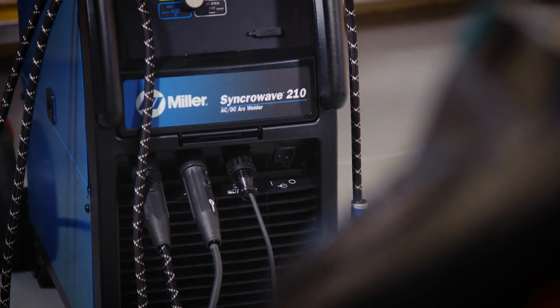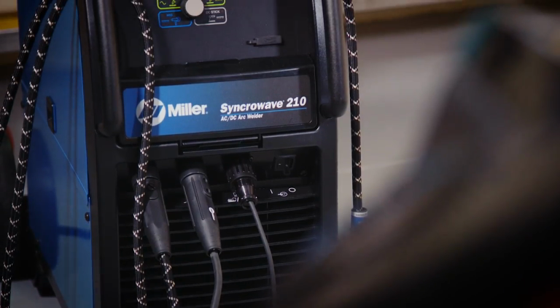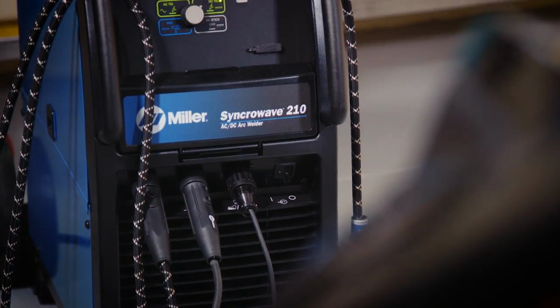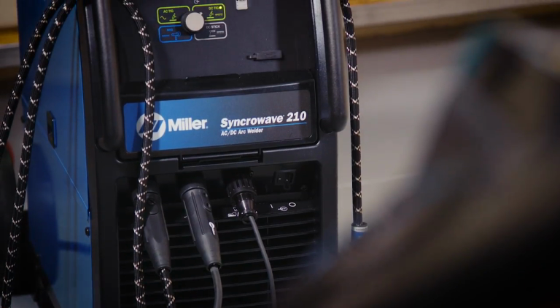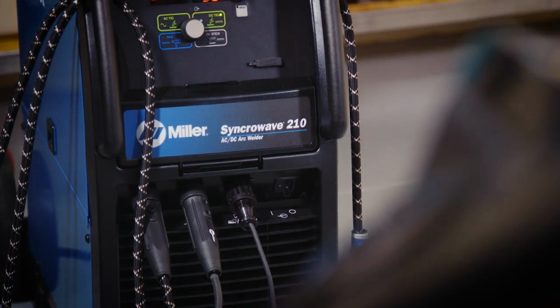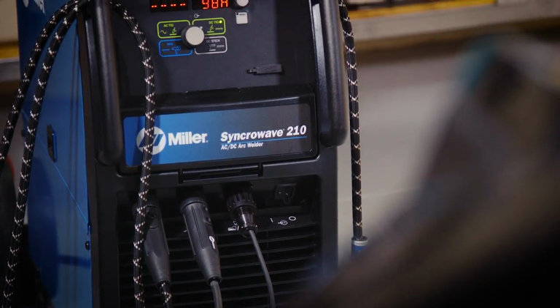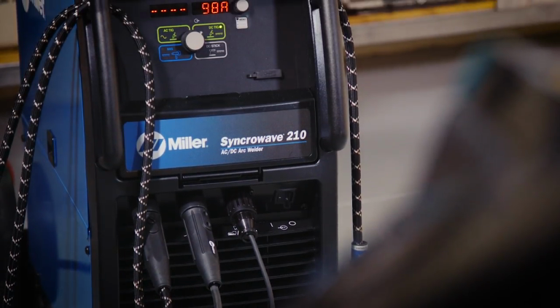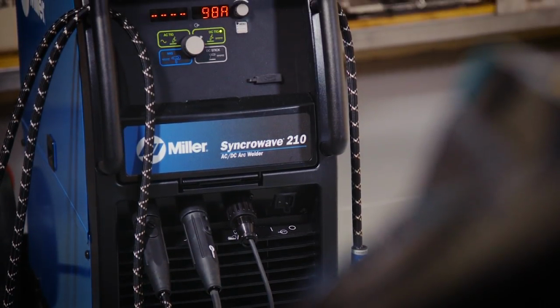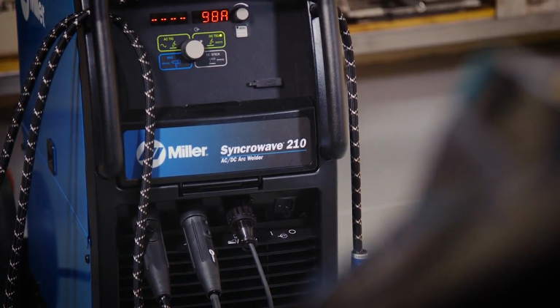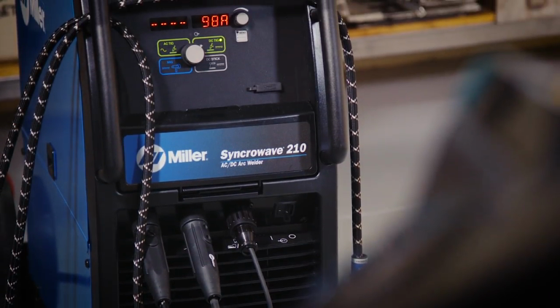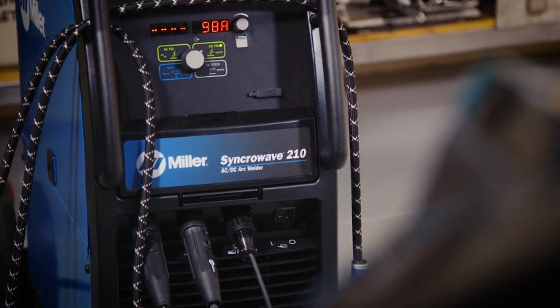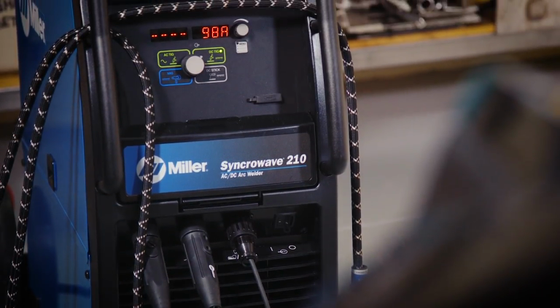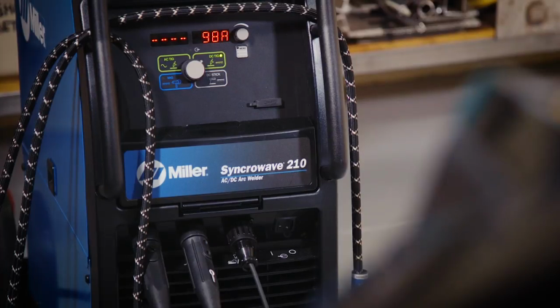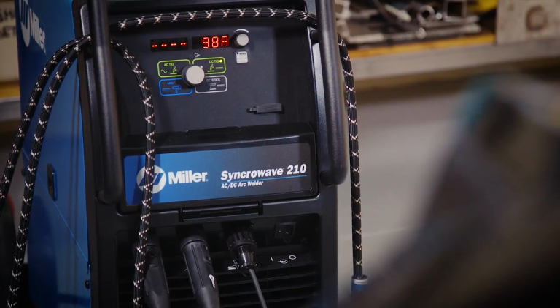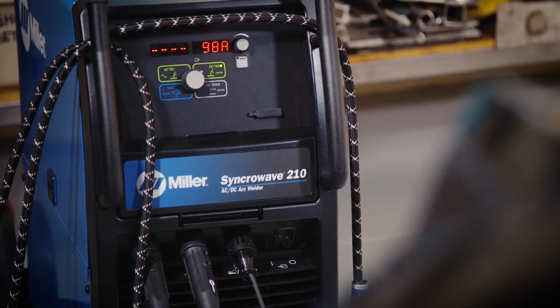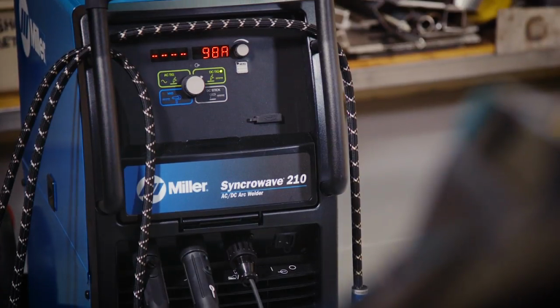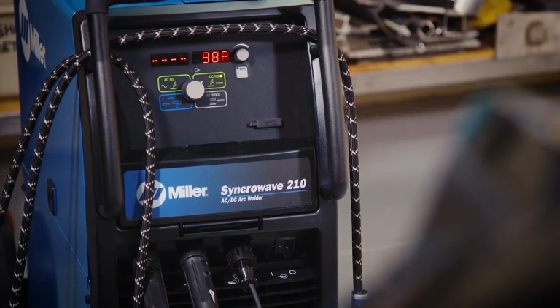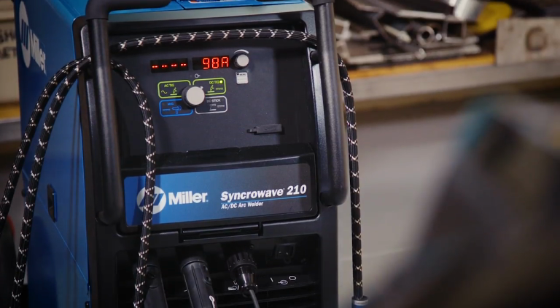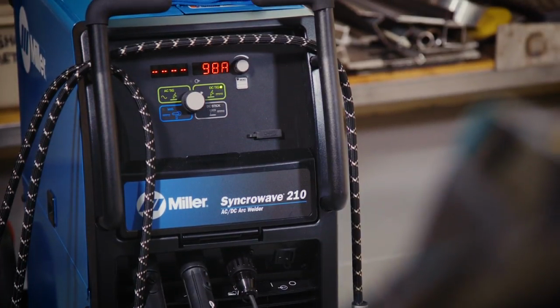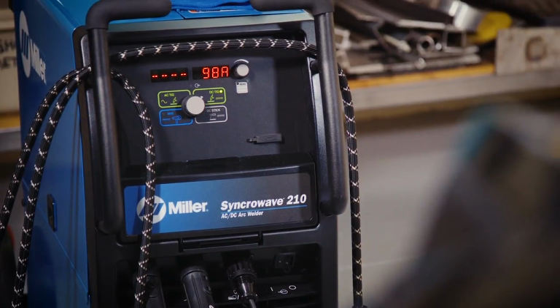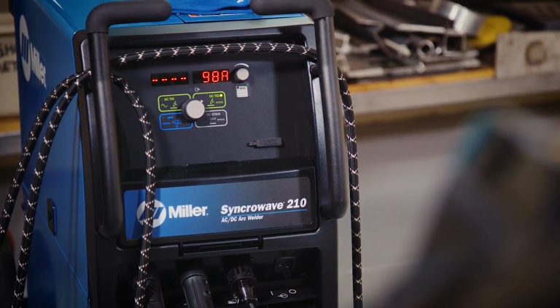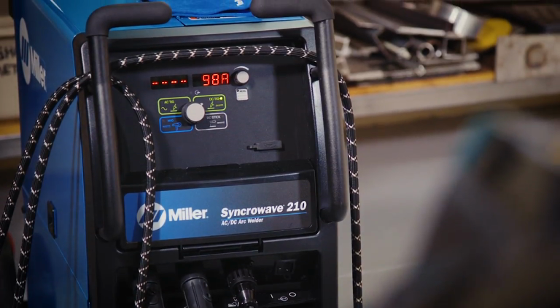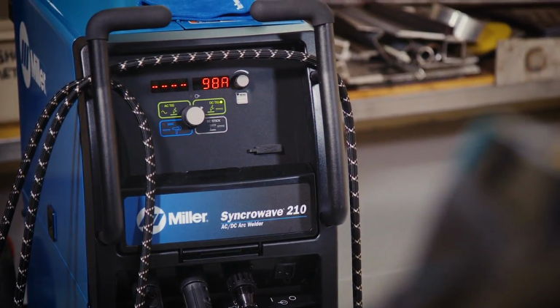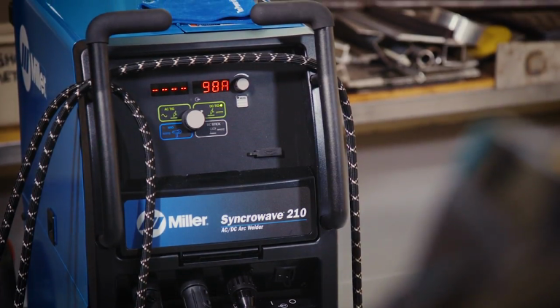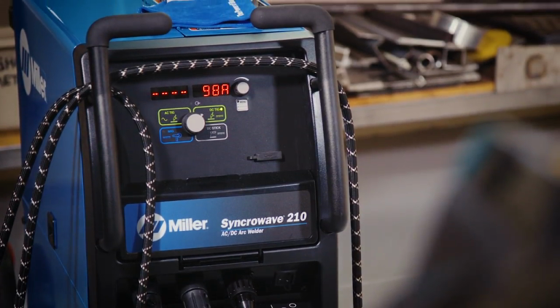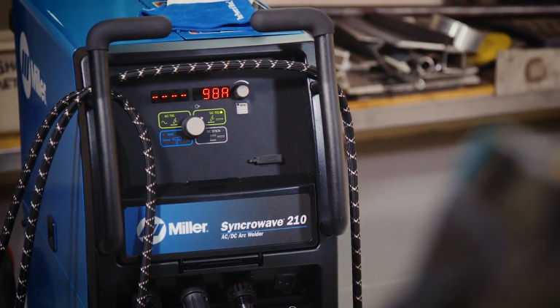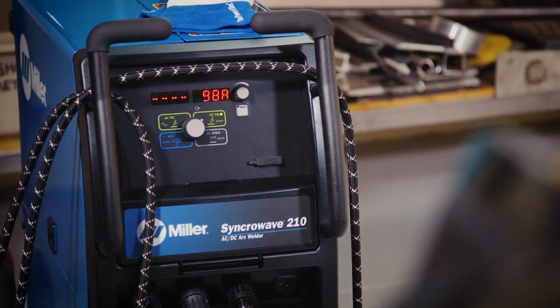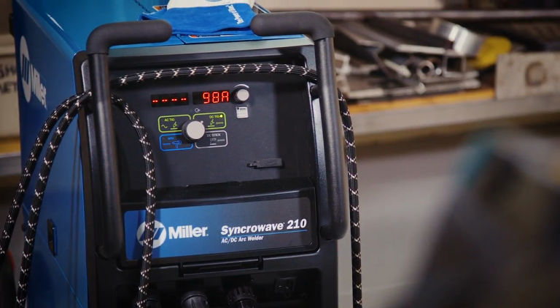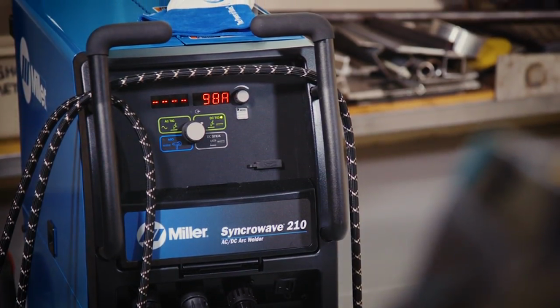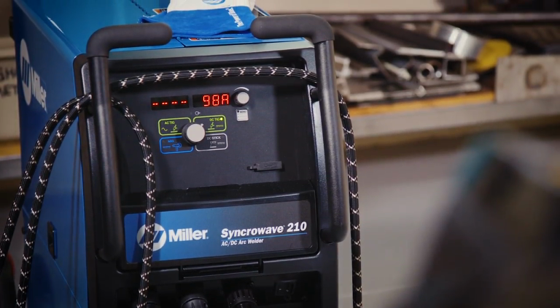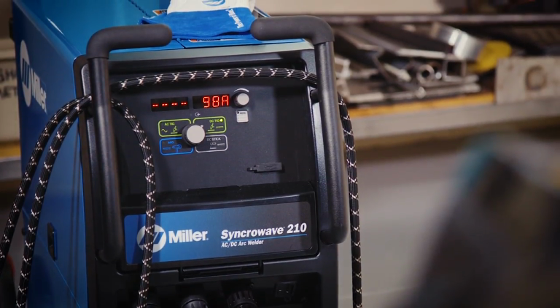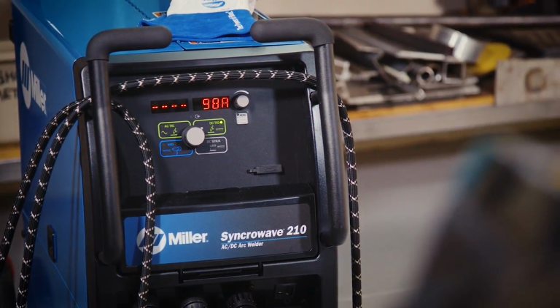It has to run 120 or 240, and has to be able to run on a generator, because when we're out in the field that's all we have for power out there.